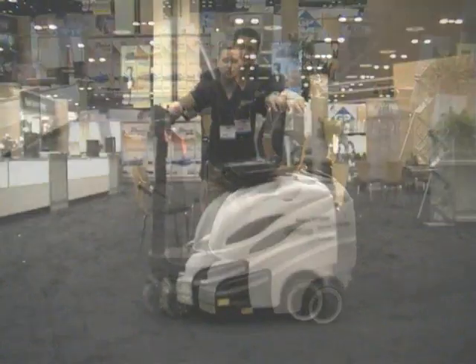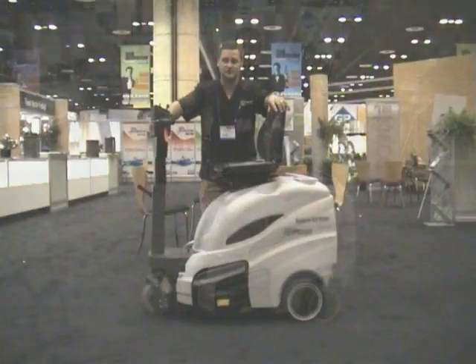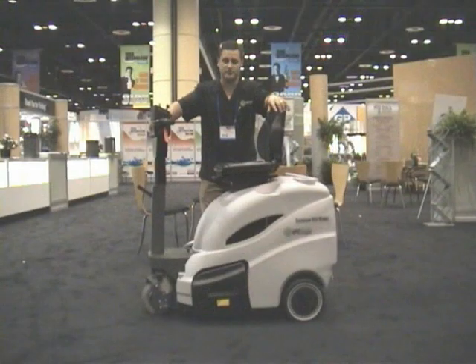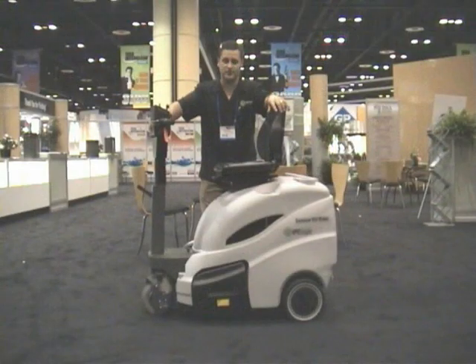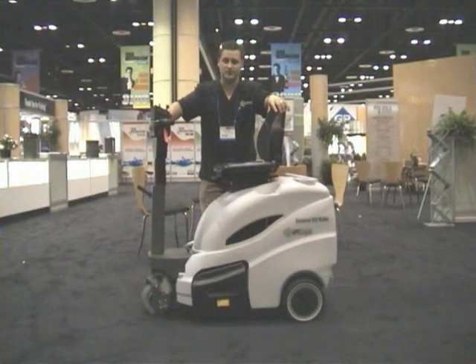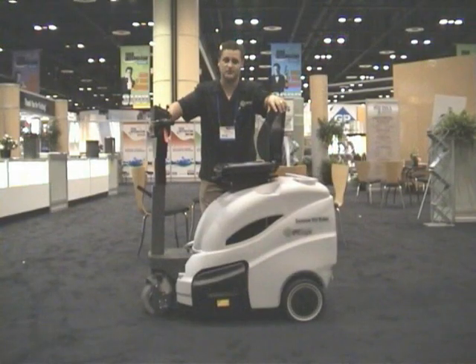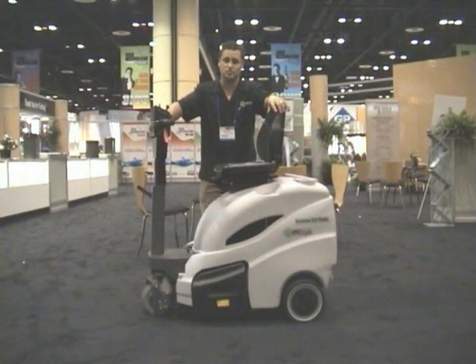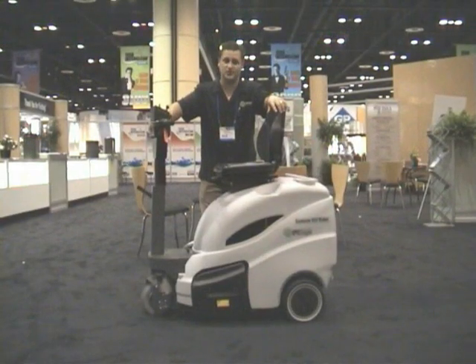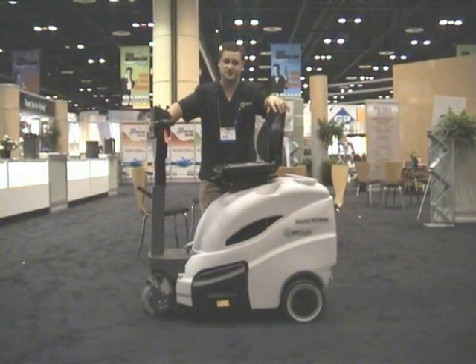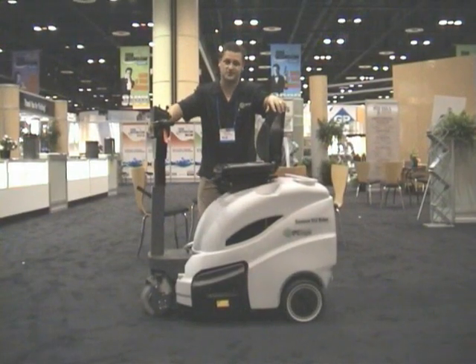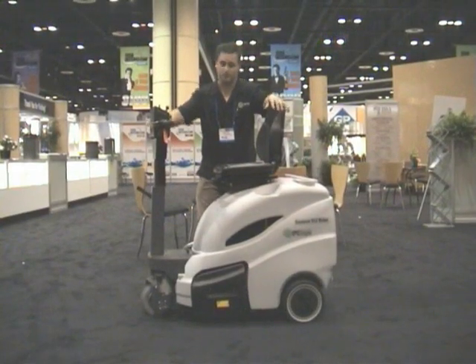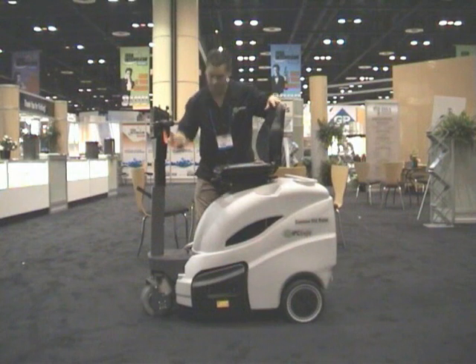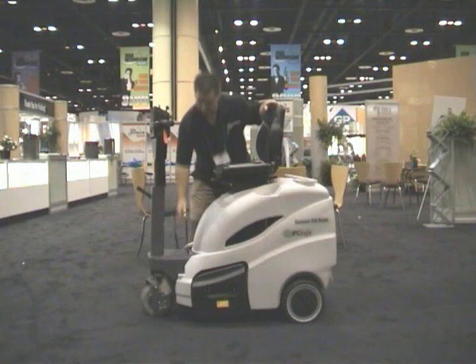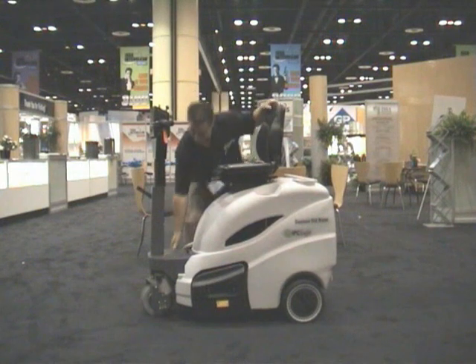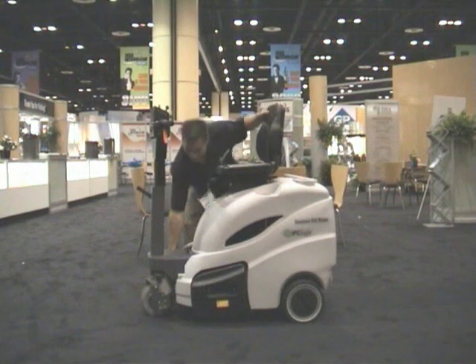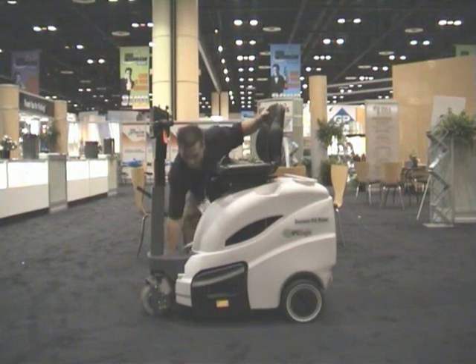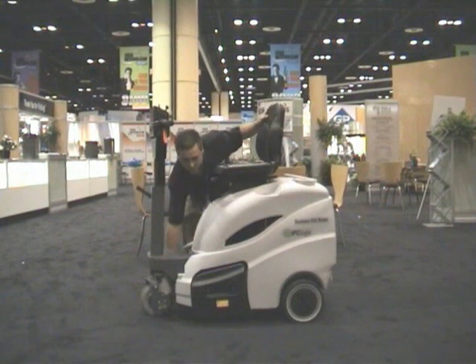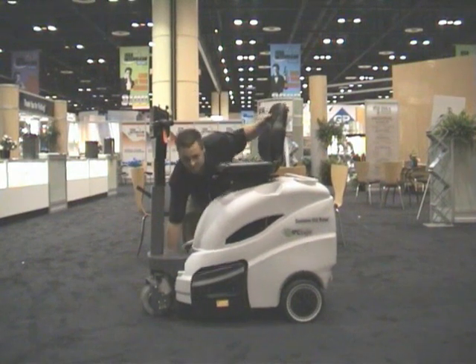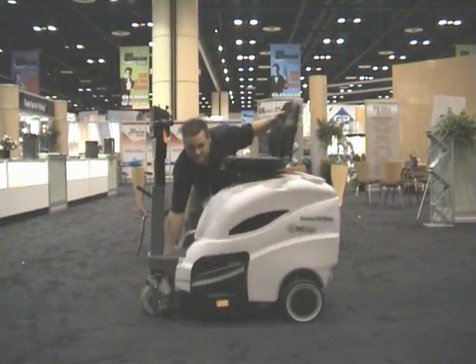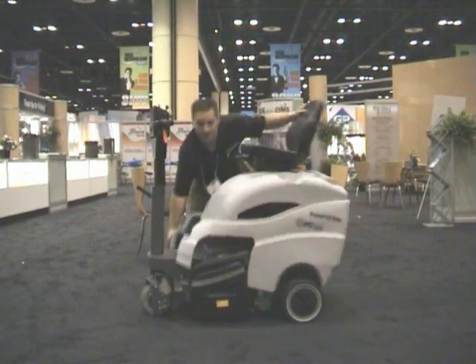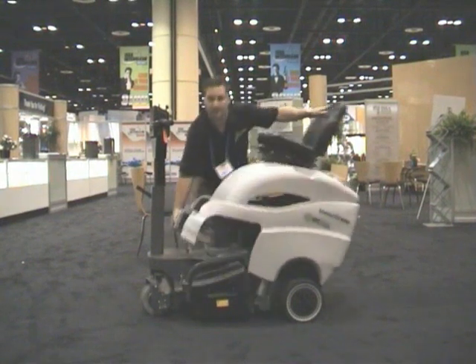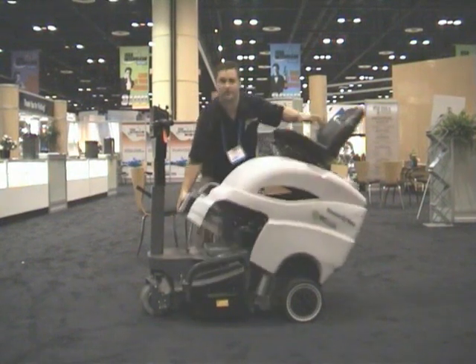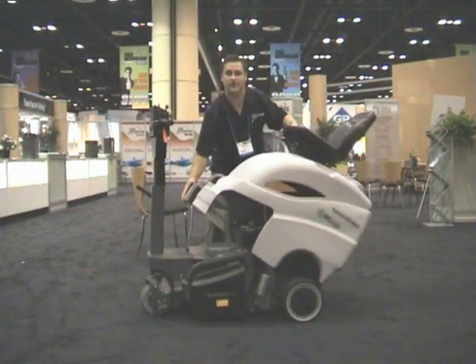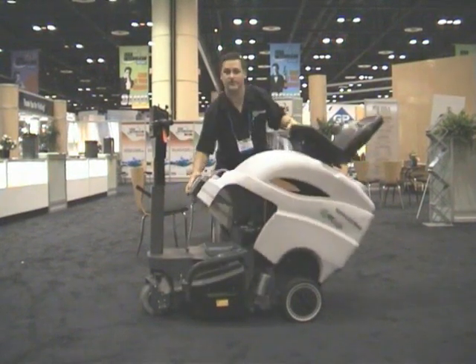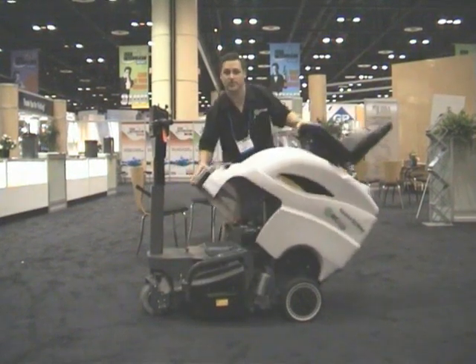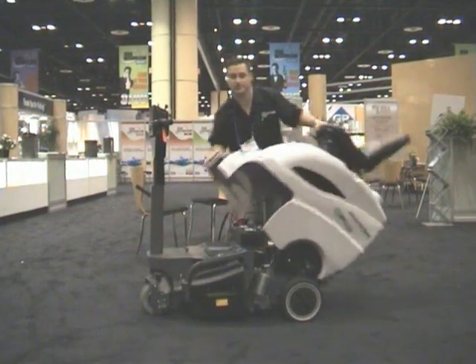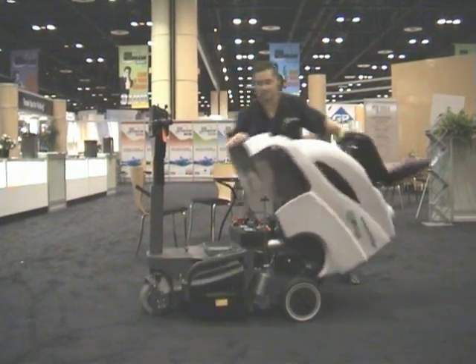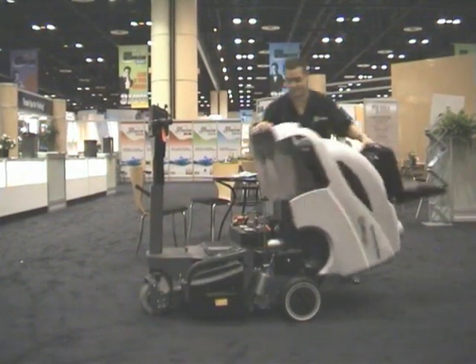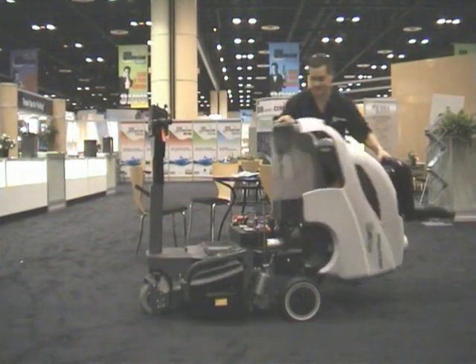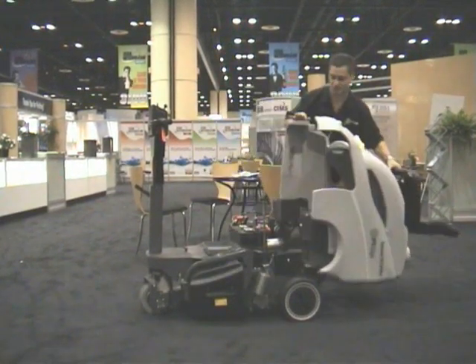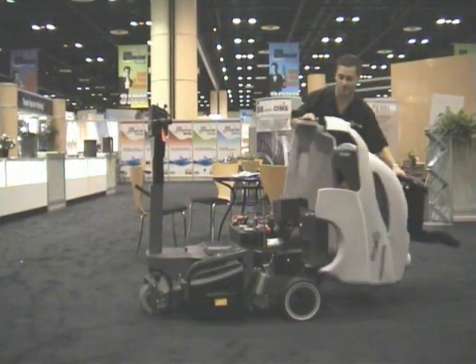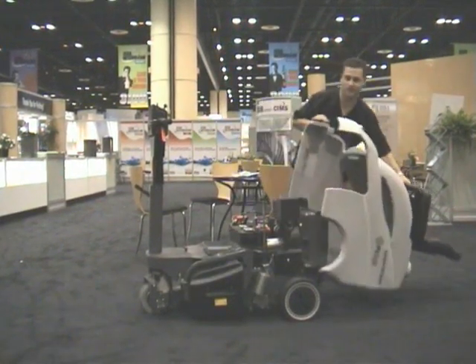The serviceability of this machine is simple. All we do is lift the frame a little bit, as so.